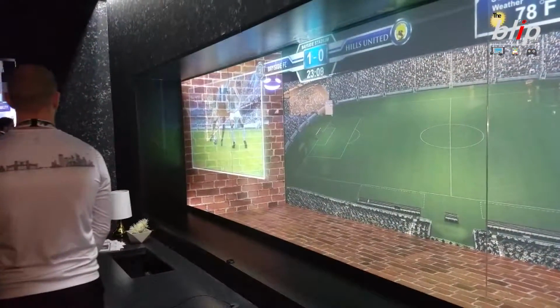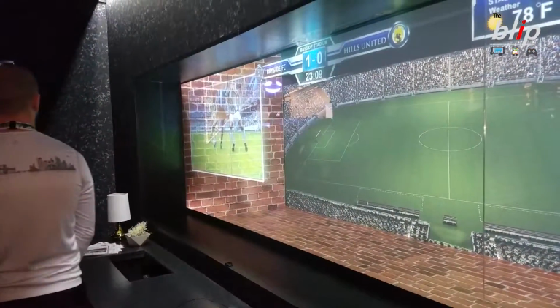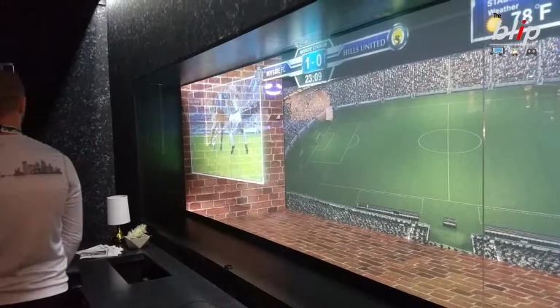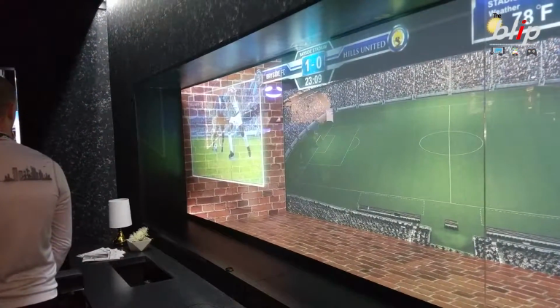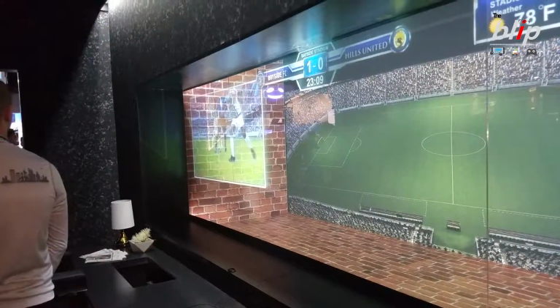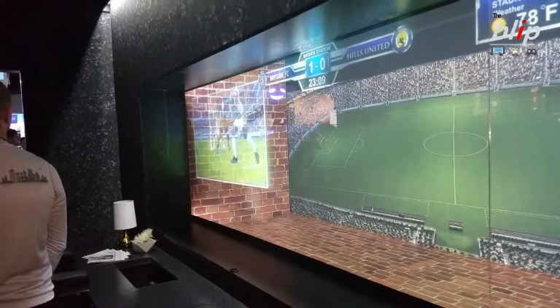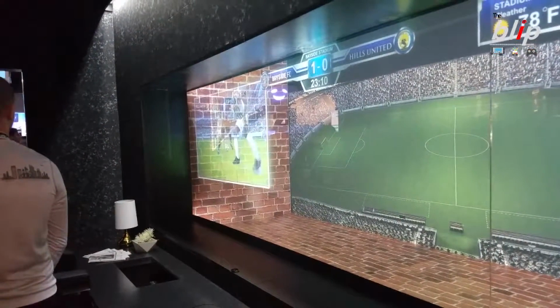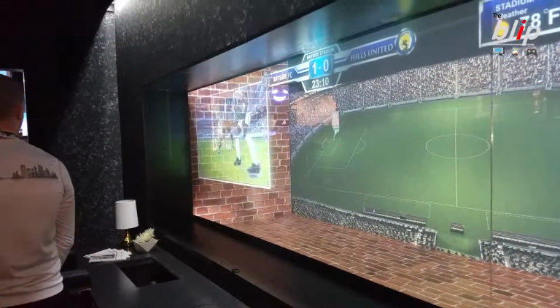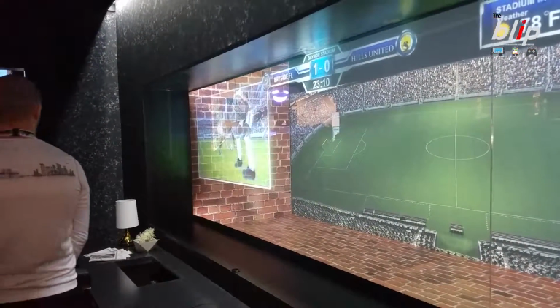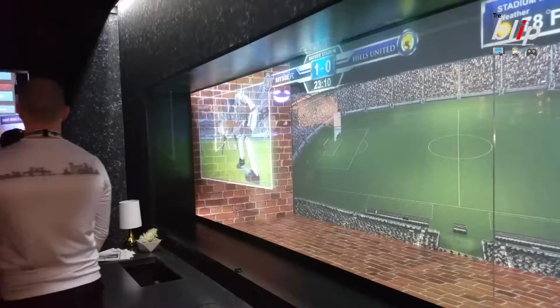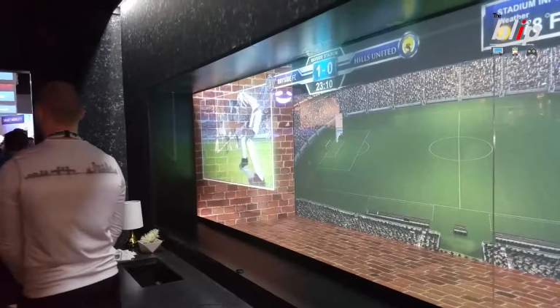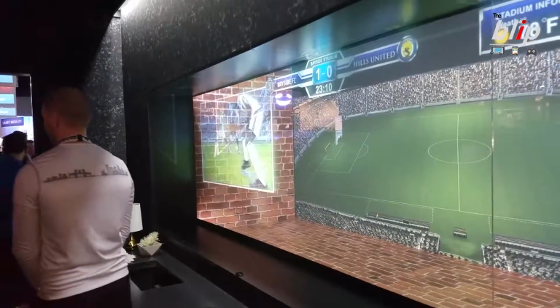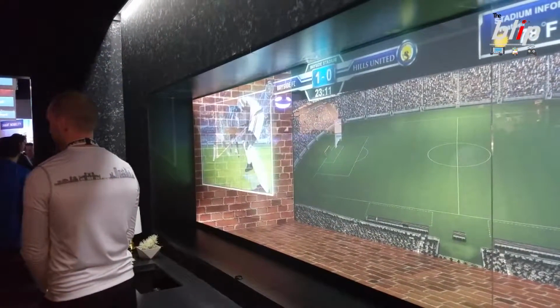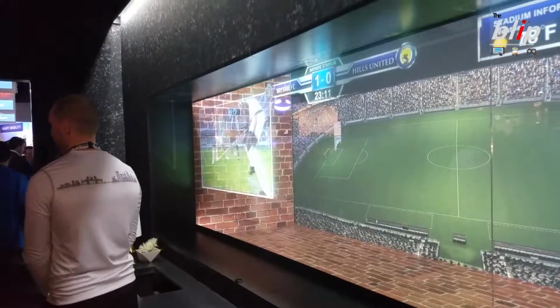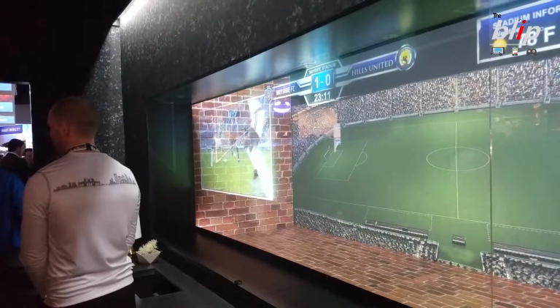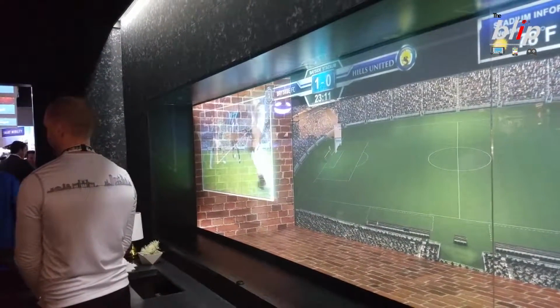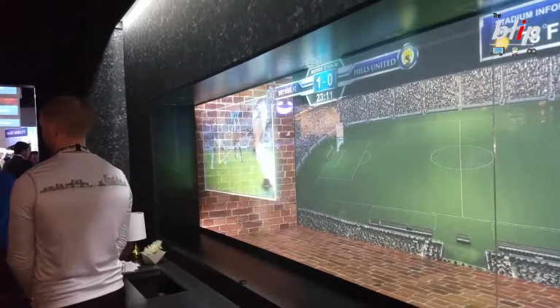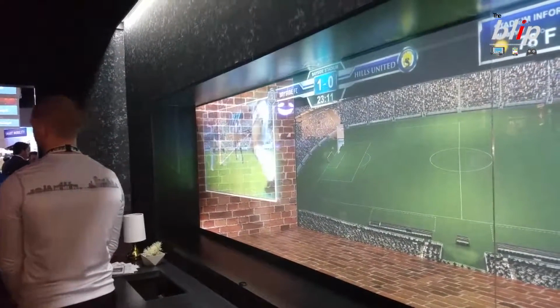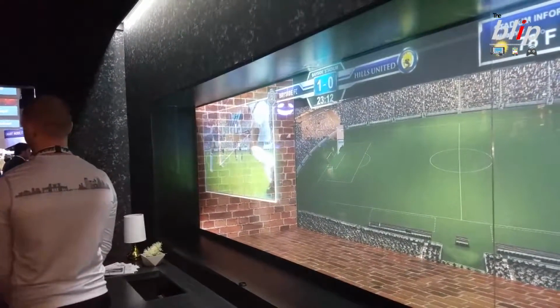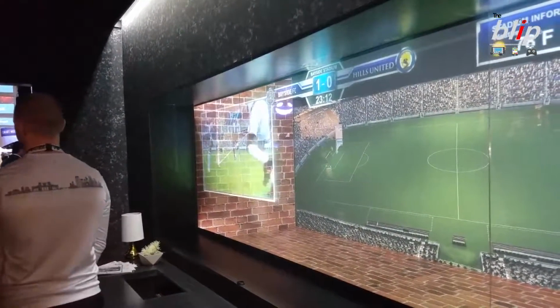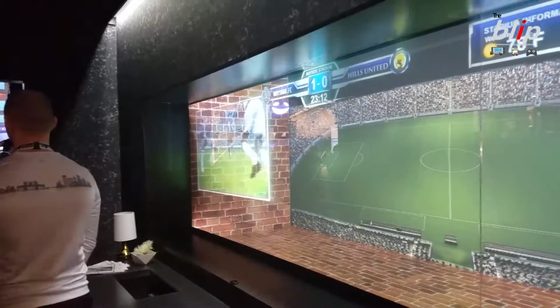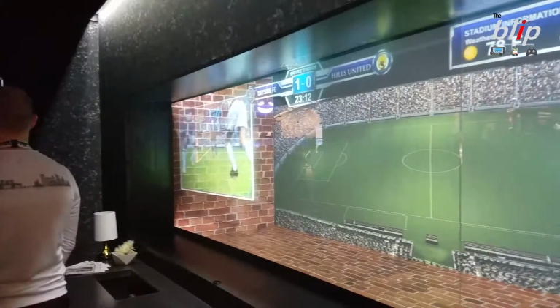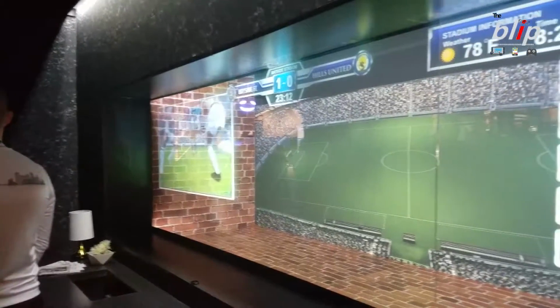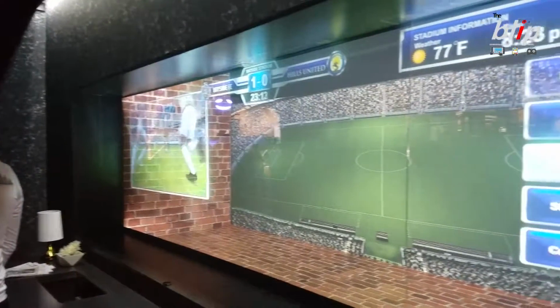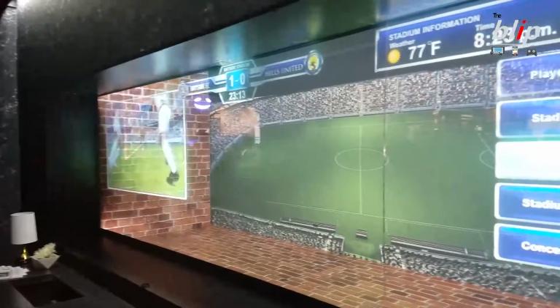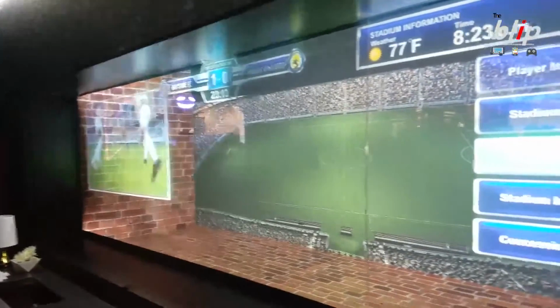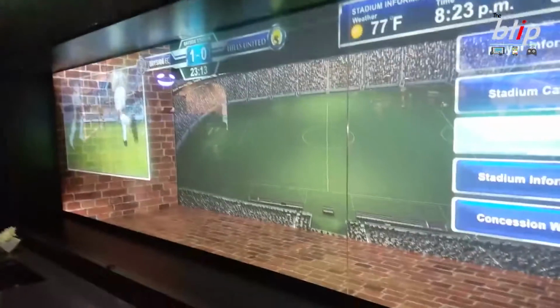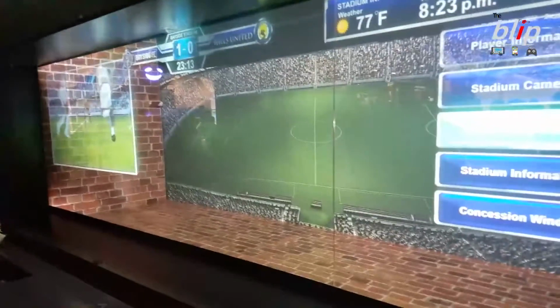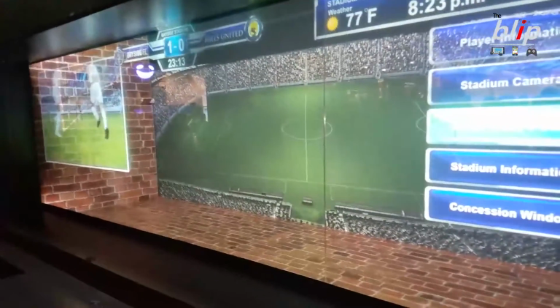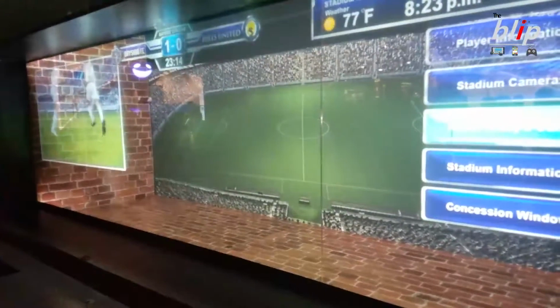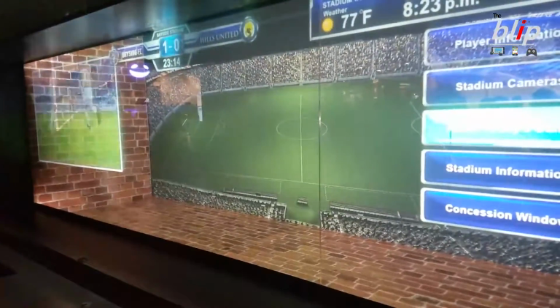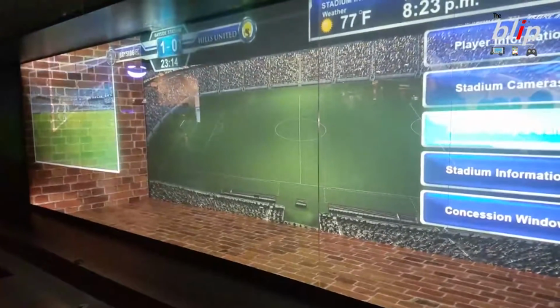Previously, projection on glass has not been able to produce this kind of brightness, transparency, and resolution.